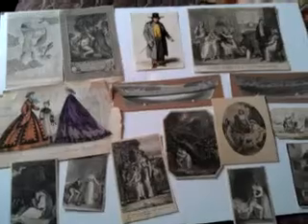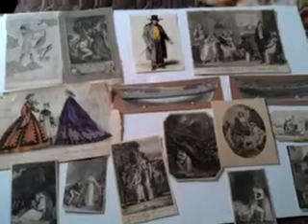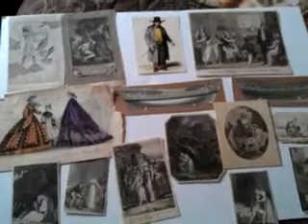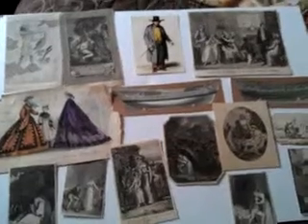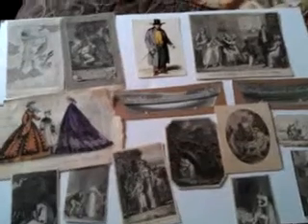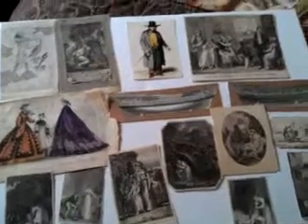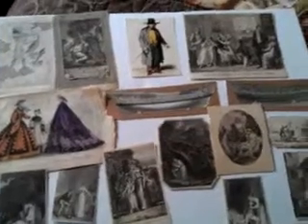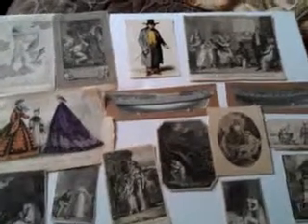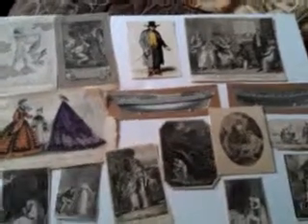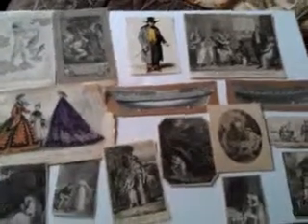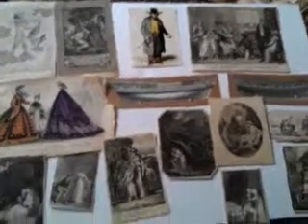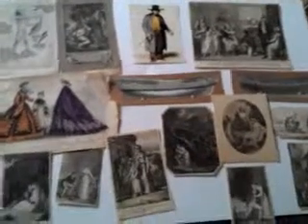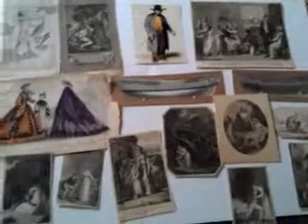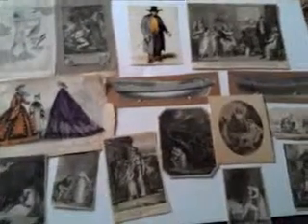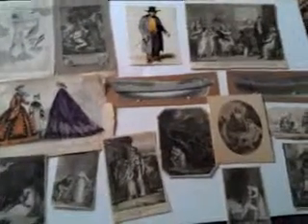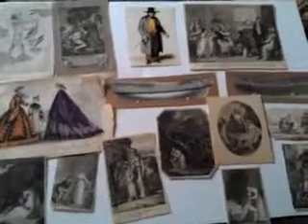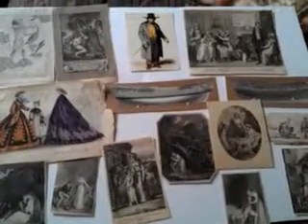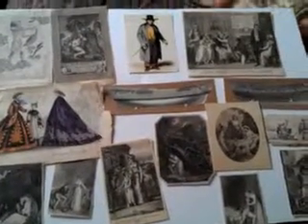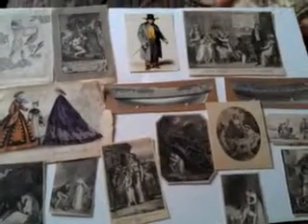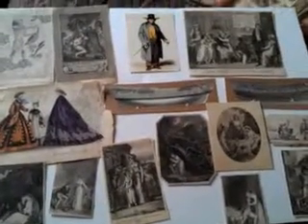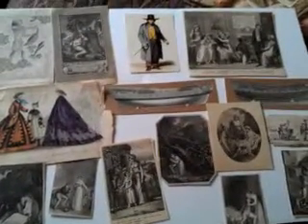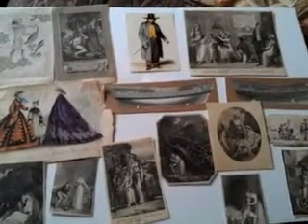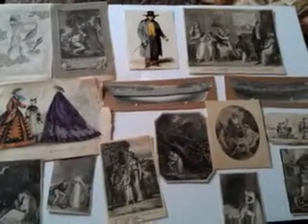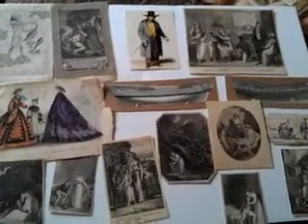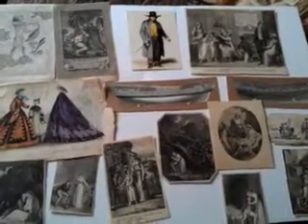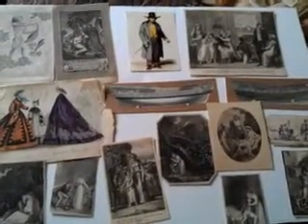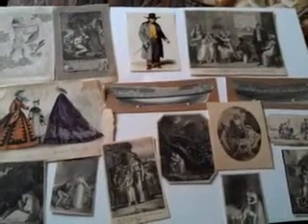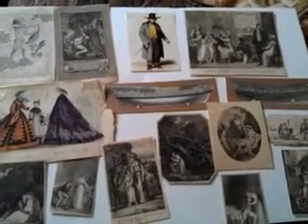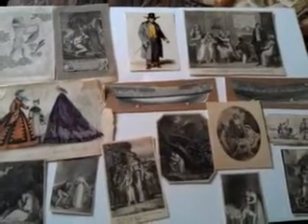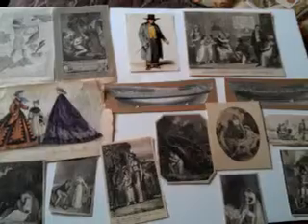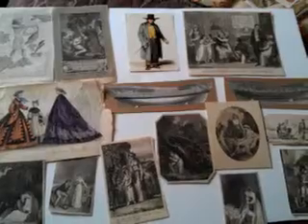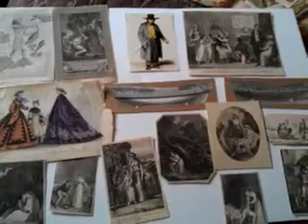Snapshot — scrapbook snaps from the Georgian and early Victorian period, a group of 15. Thank you.